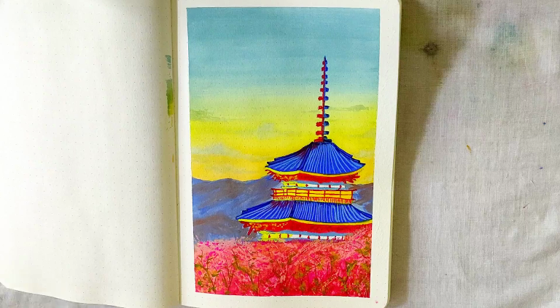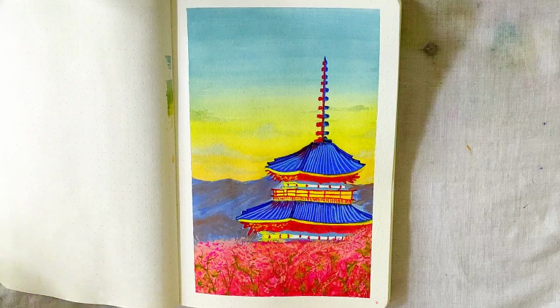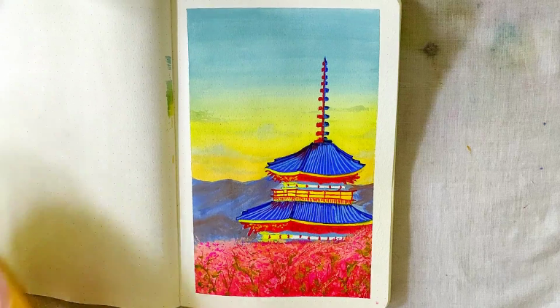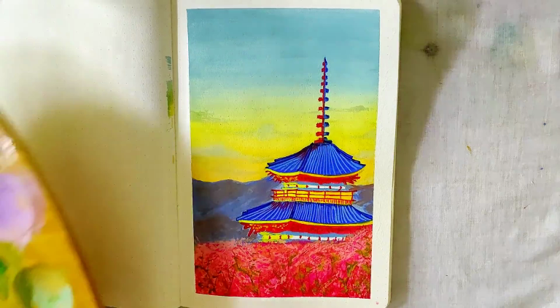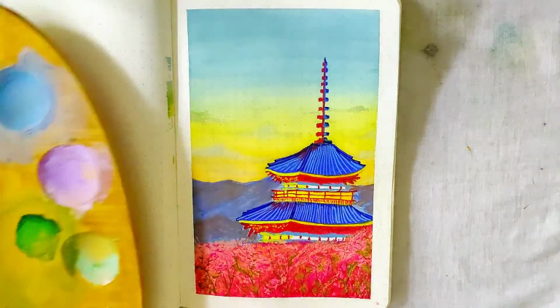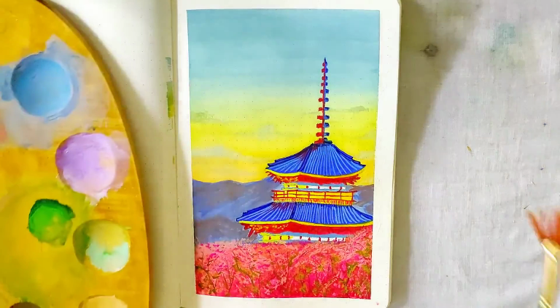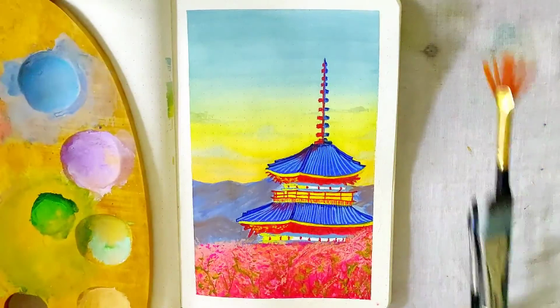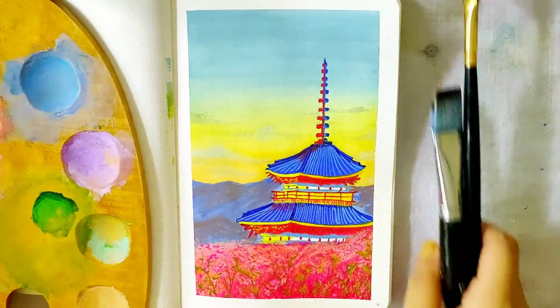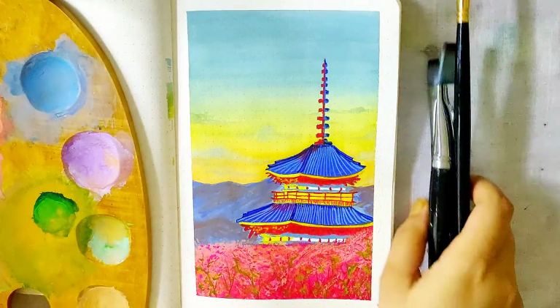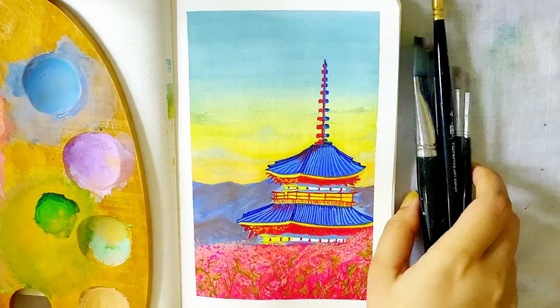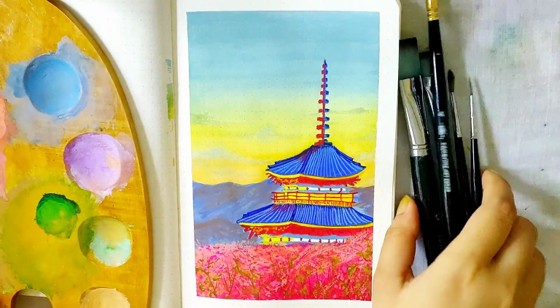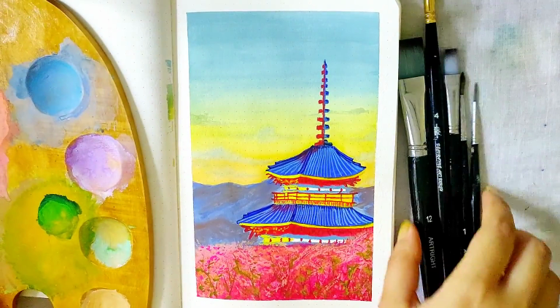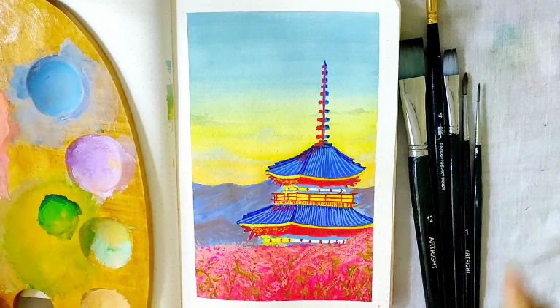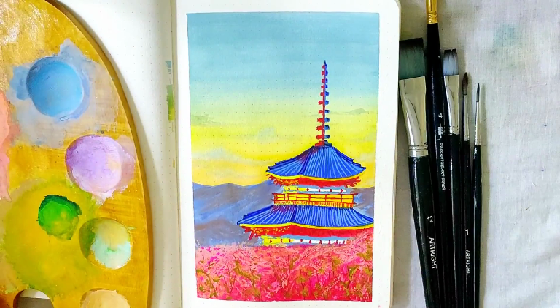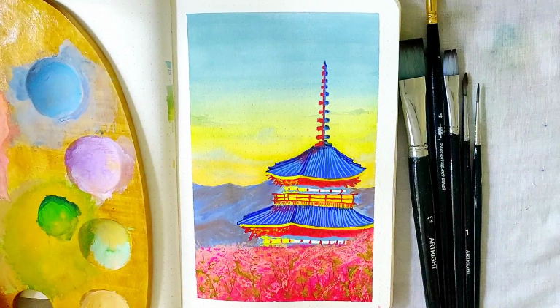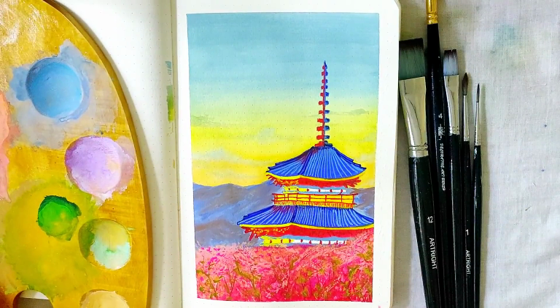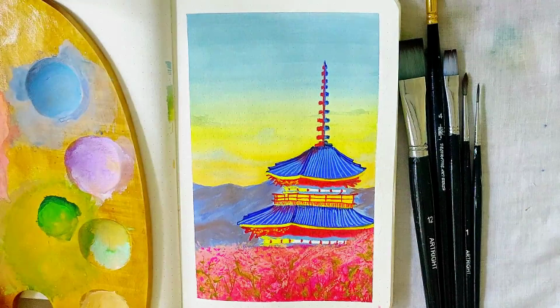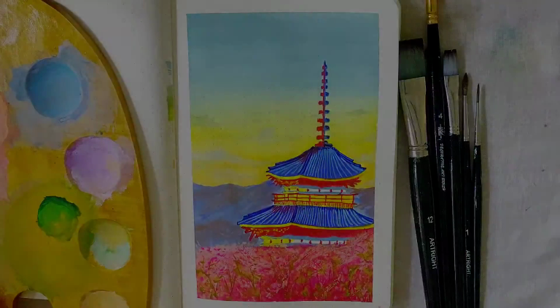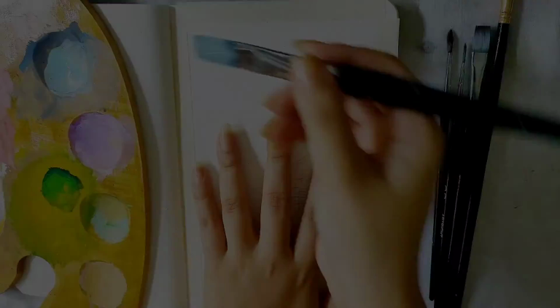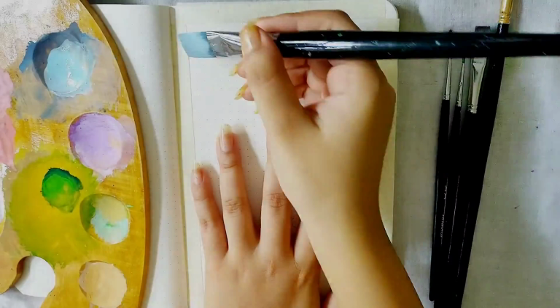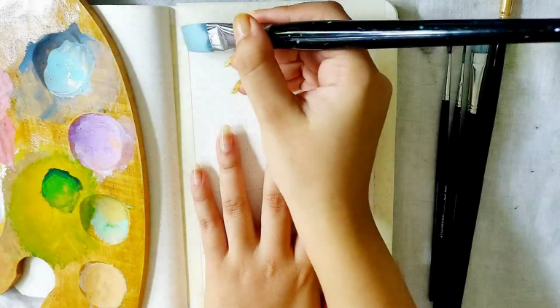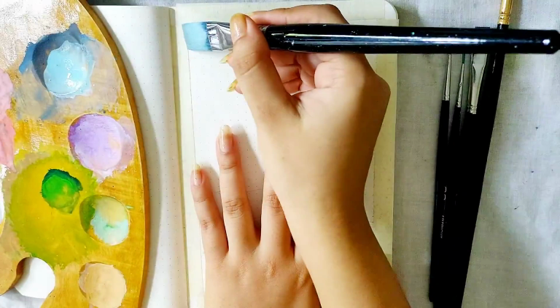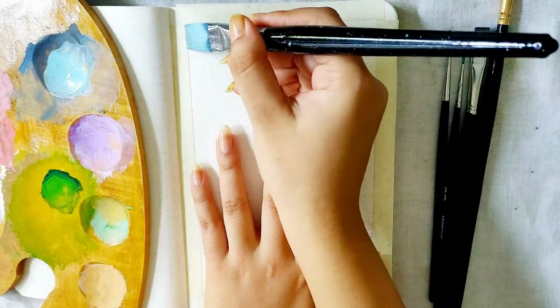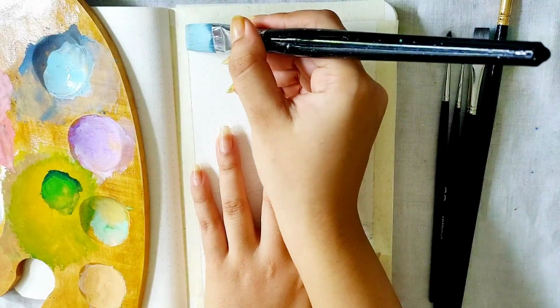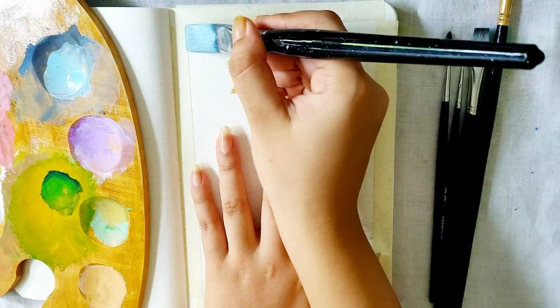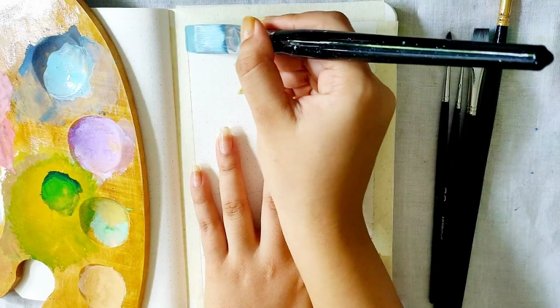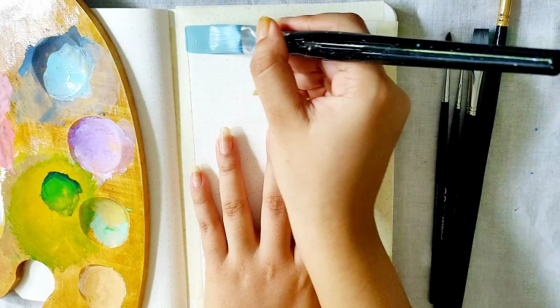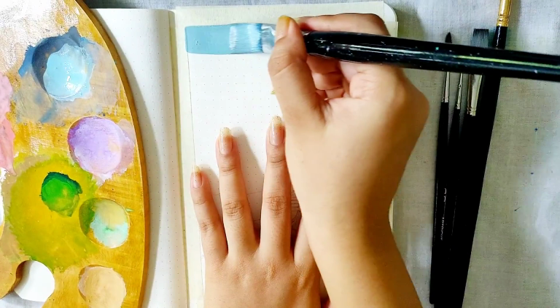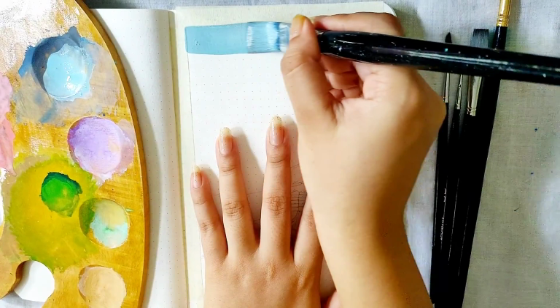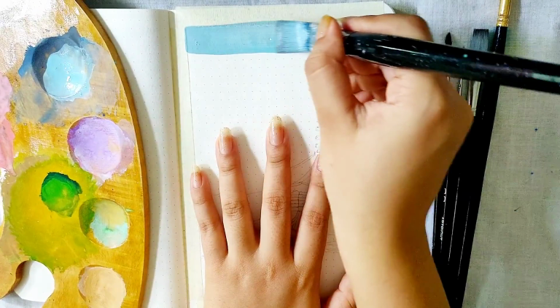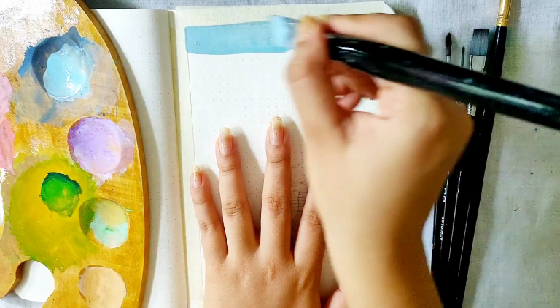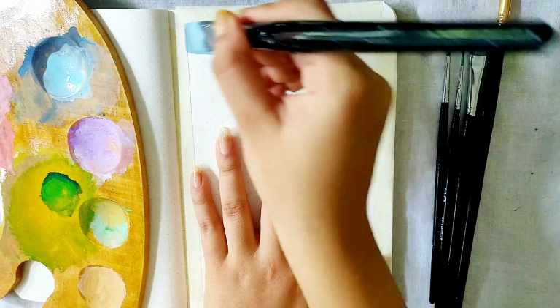Hello everyone, I'm back with another art tutorial, and today we'll be painting an aesthetic top view of a monastery.